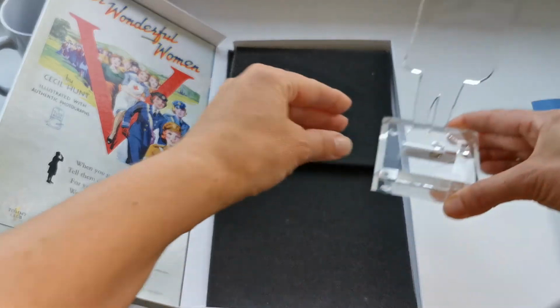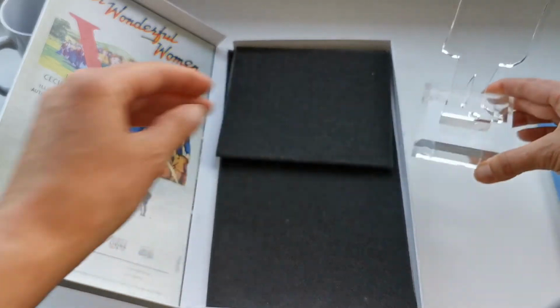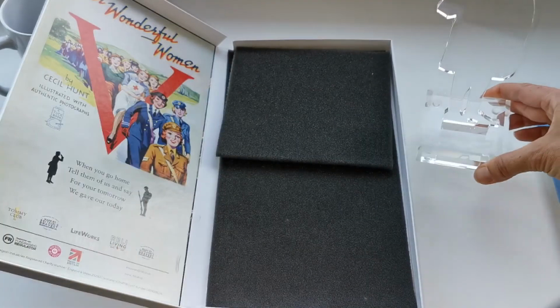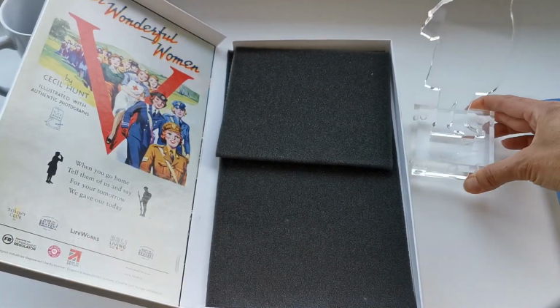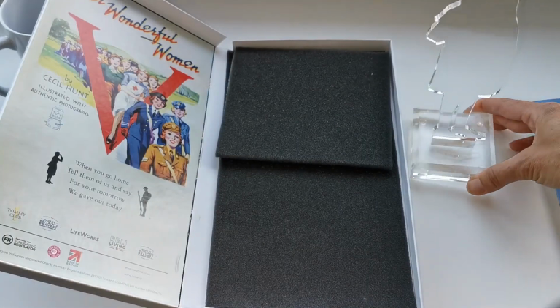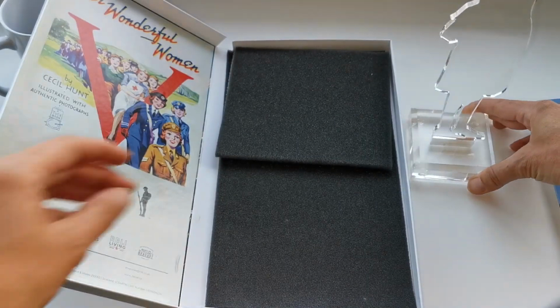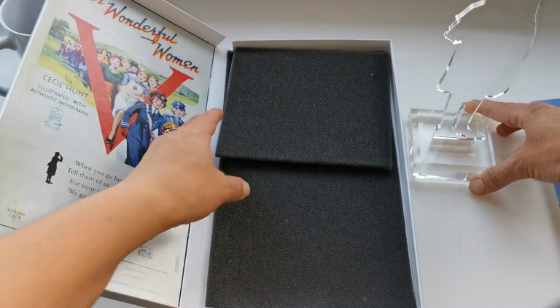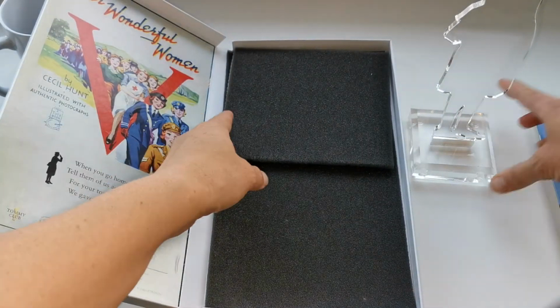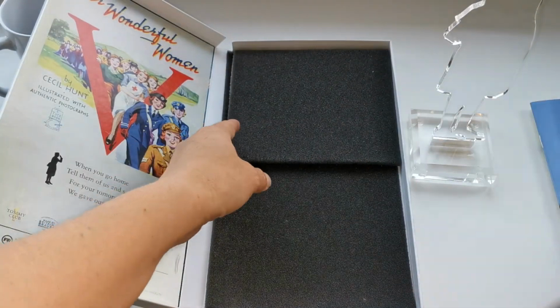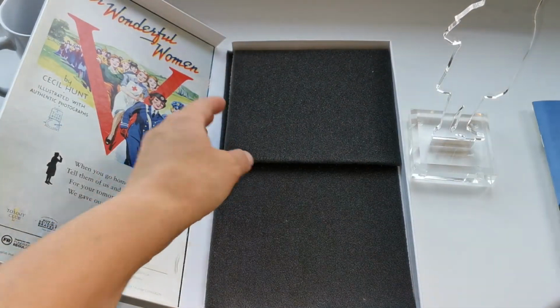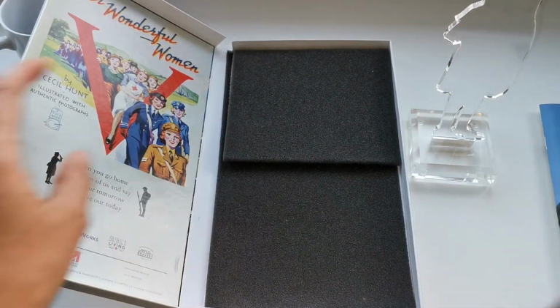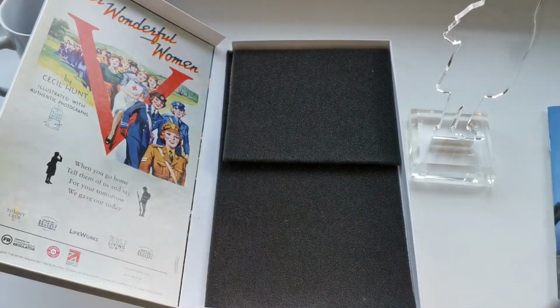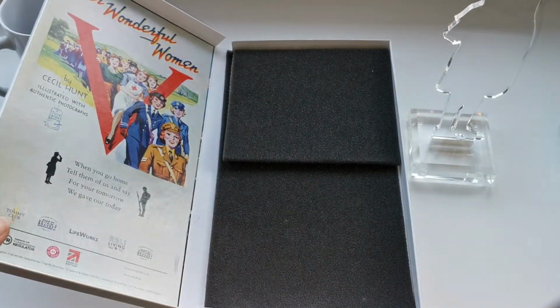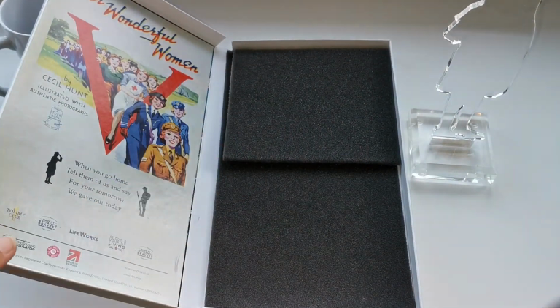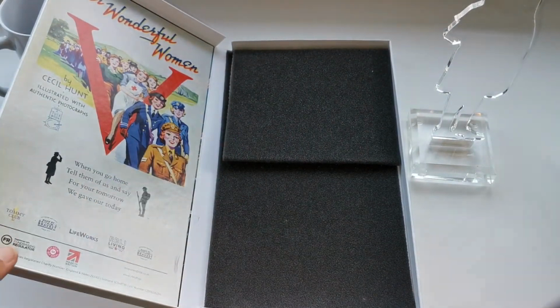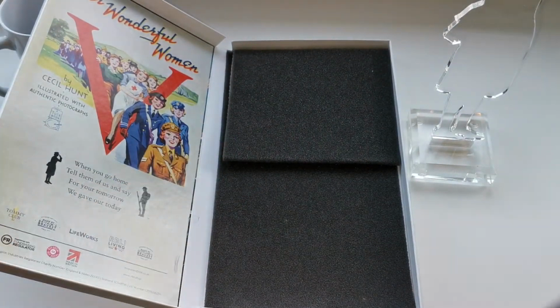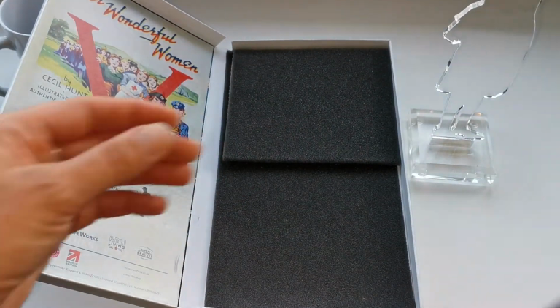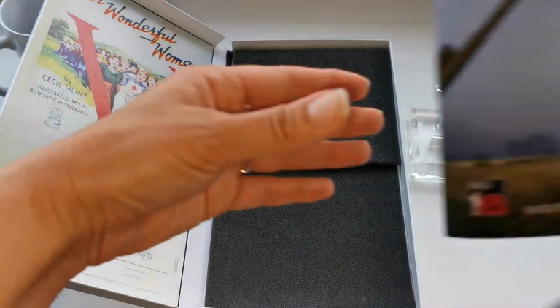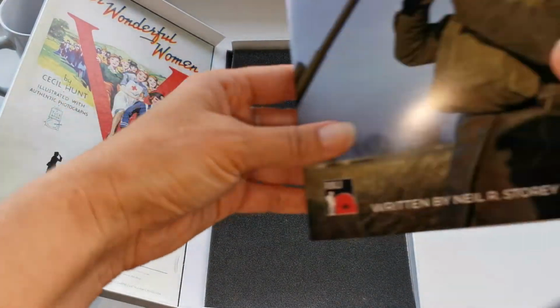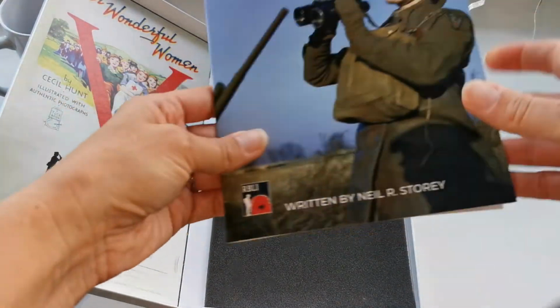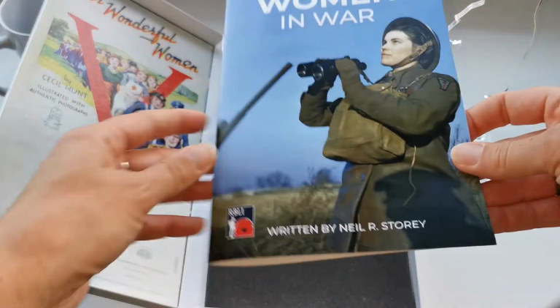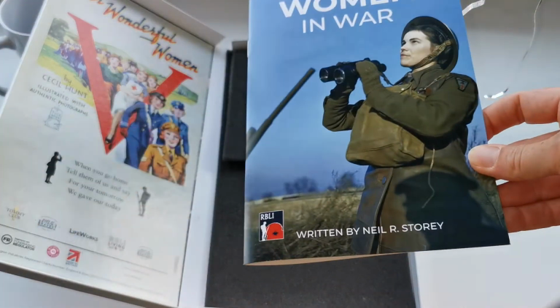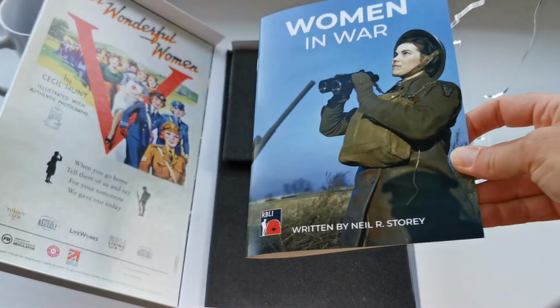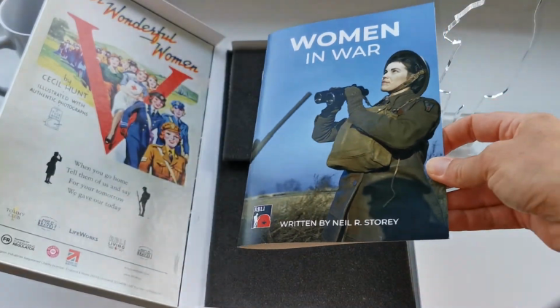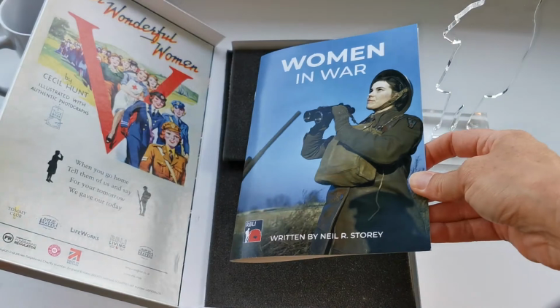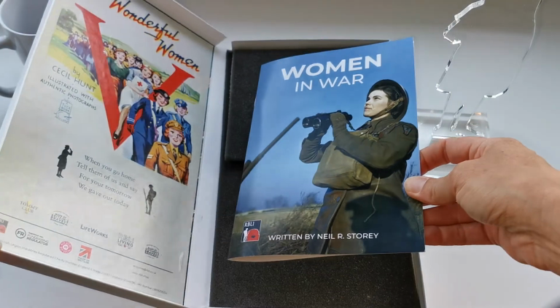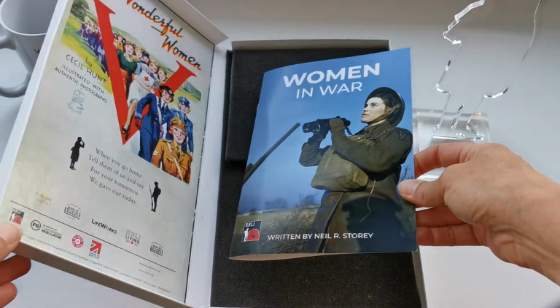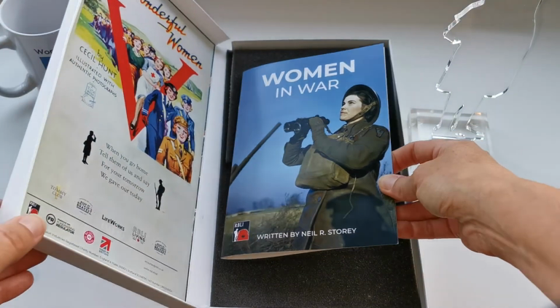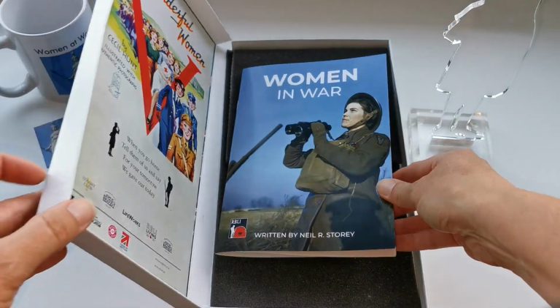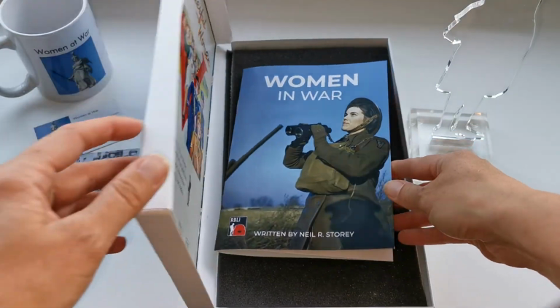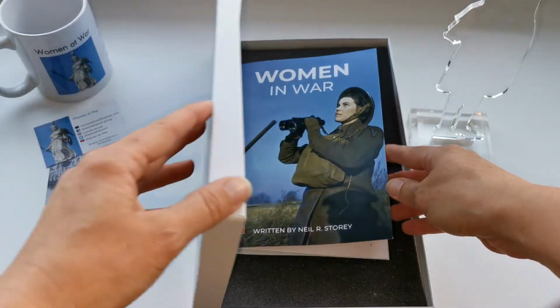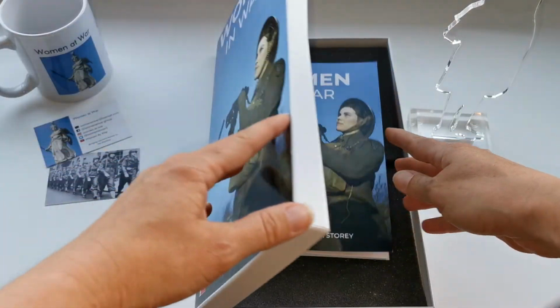And then you've got the box to keep things safe in future.